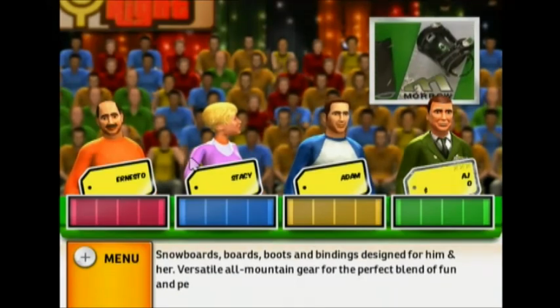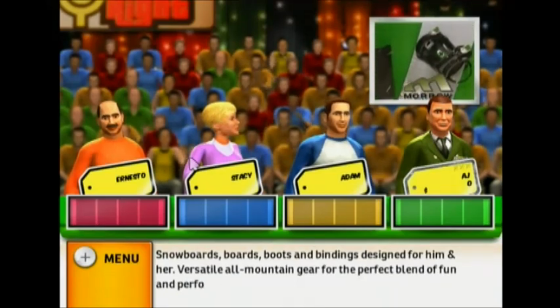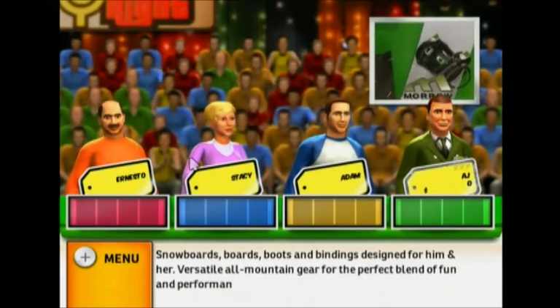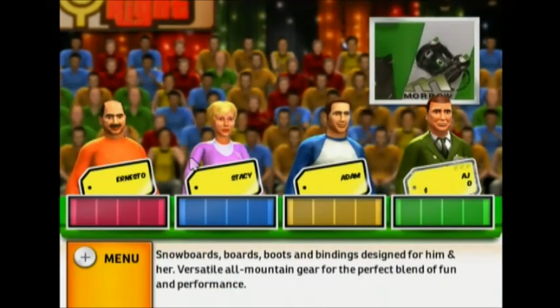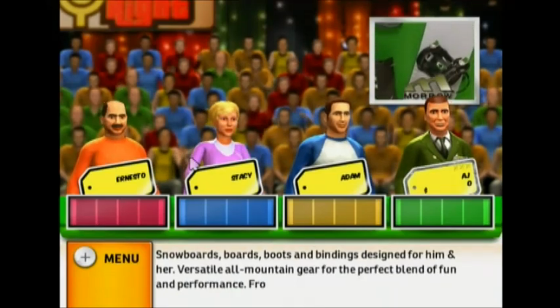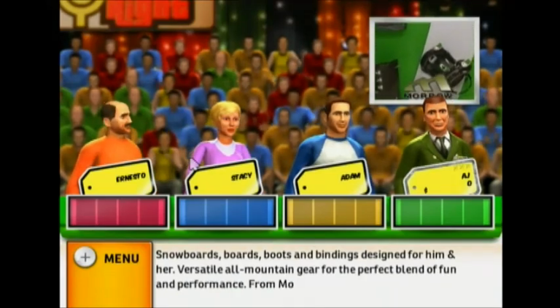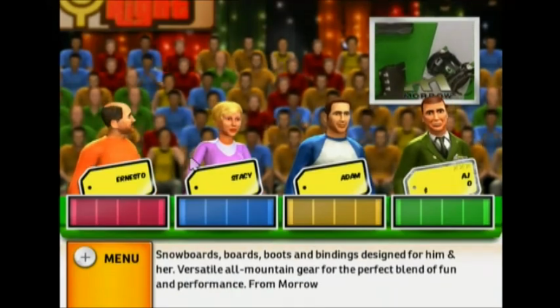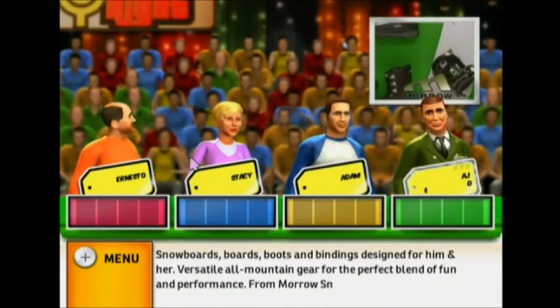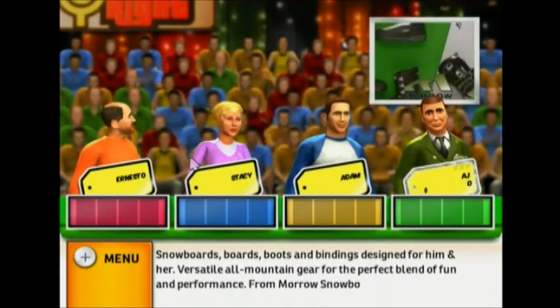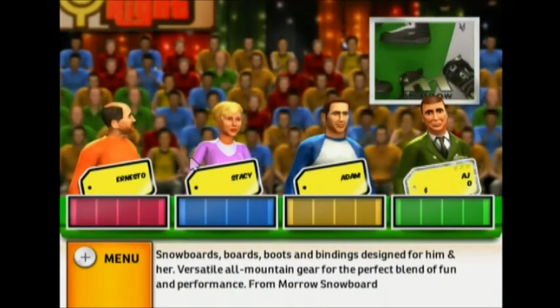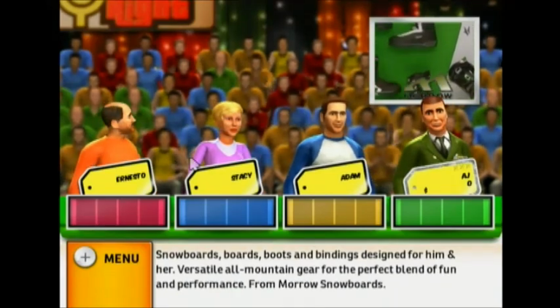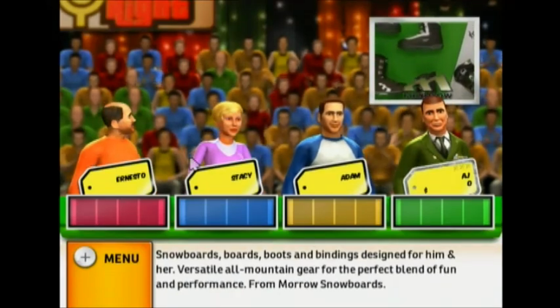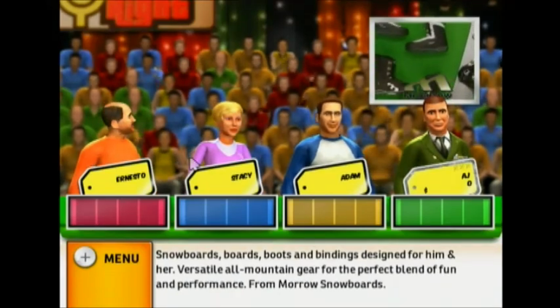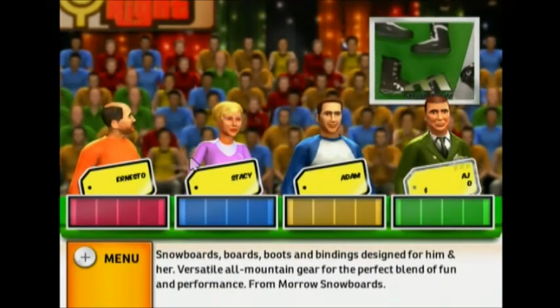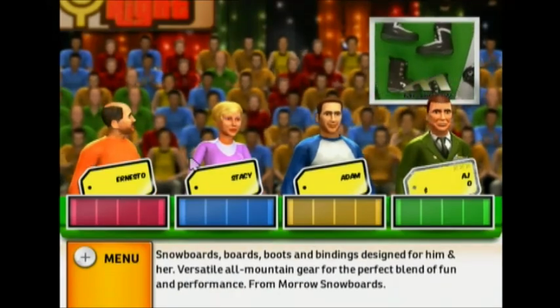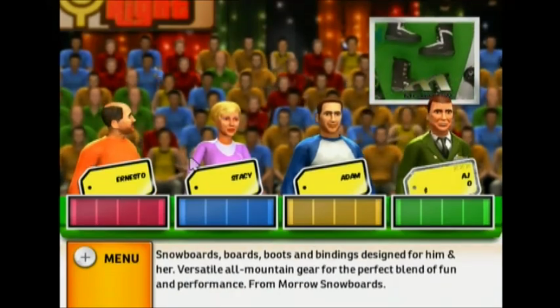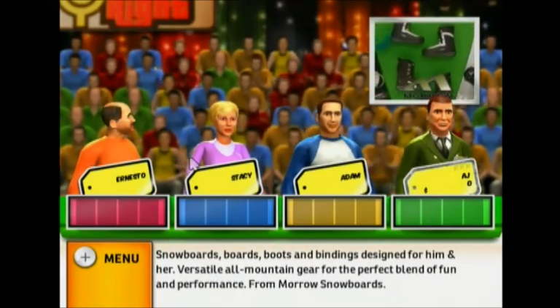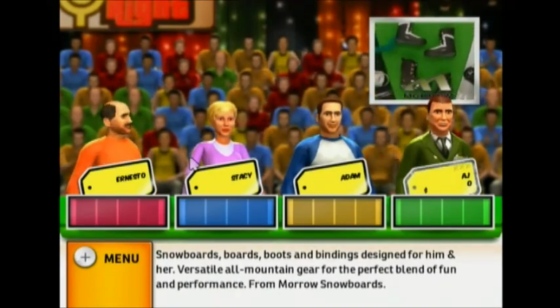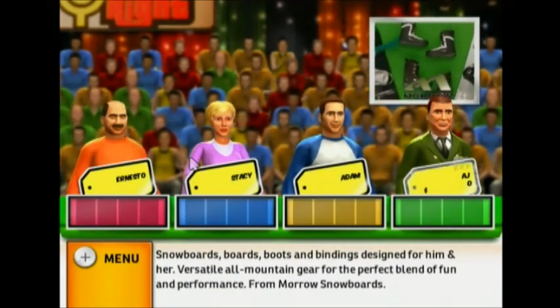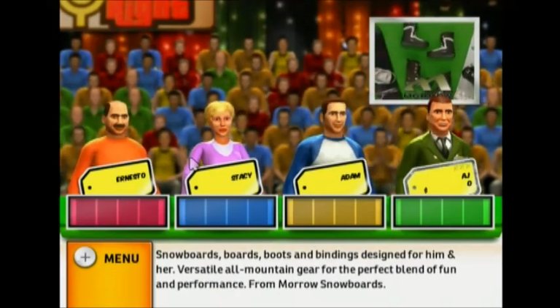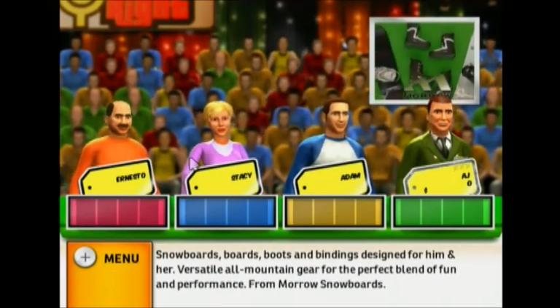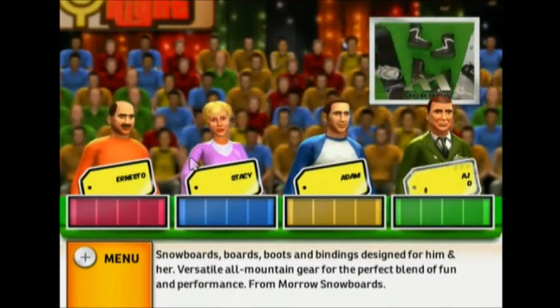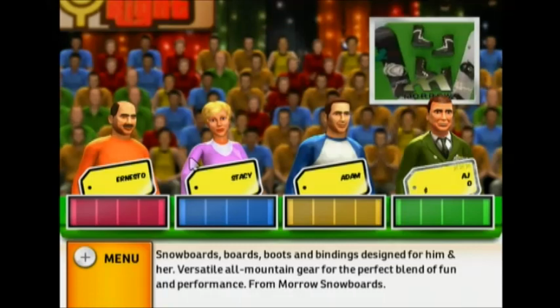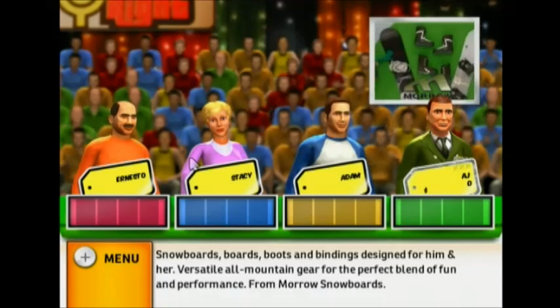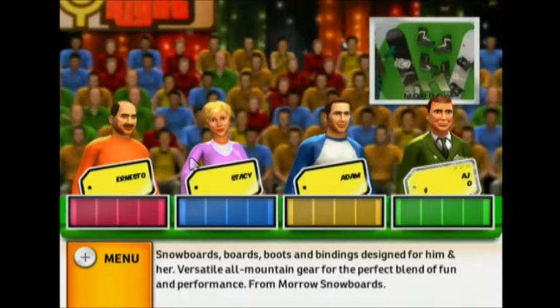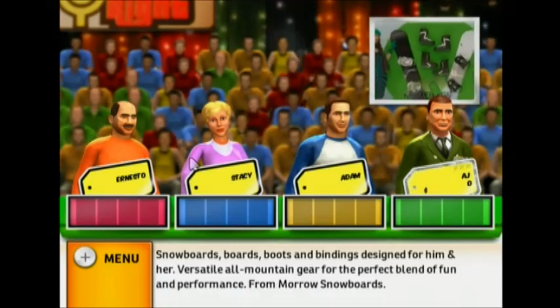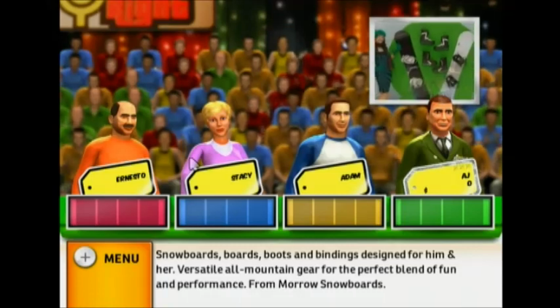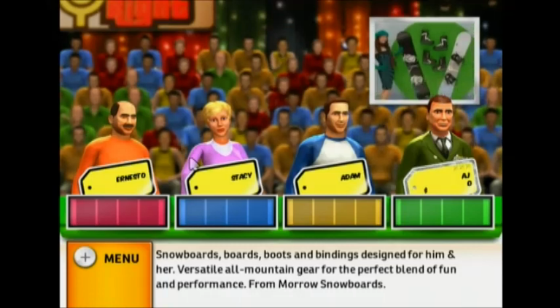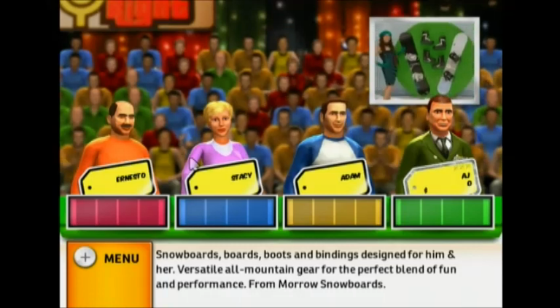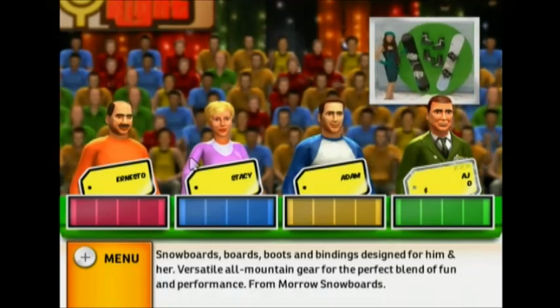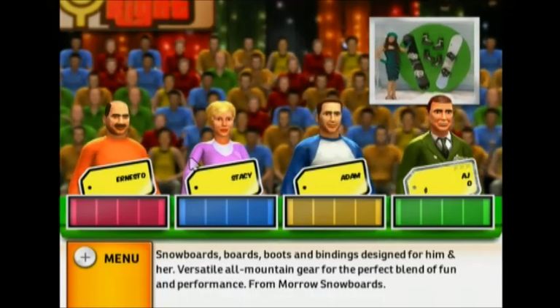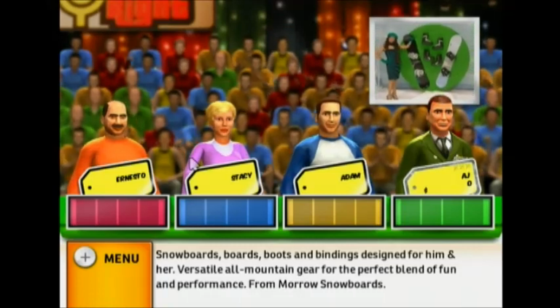The lining is designed for him and her. Versatile all-mountain gear for the perfect blend of fun and performance from Moro Snowboards.